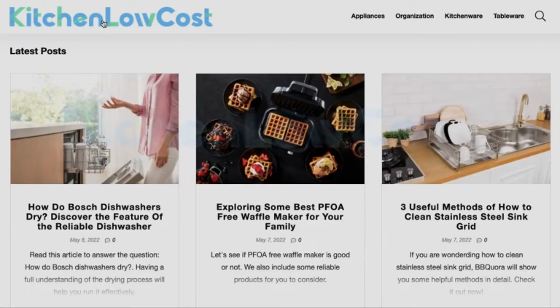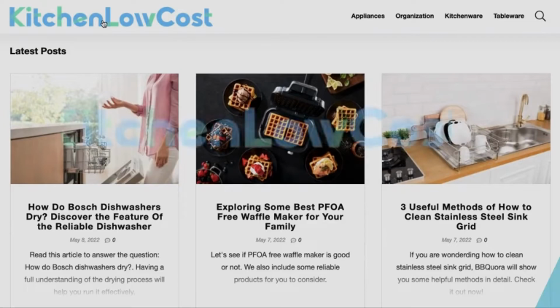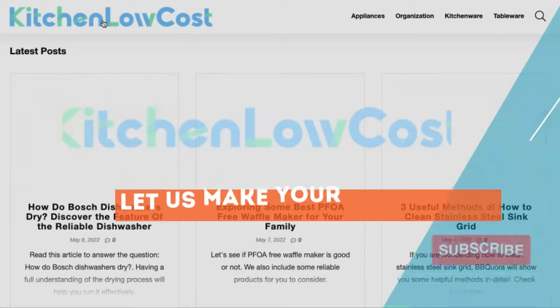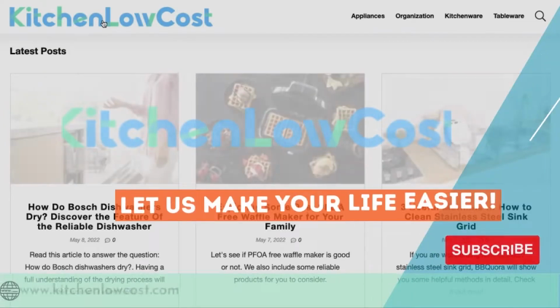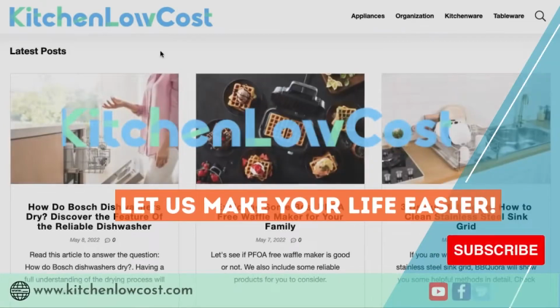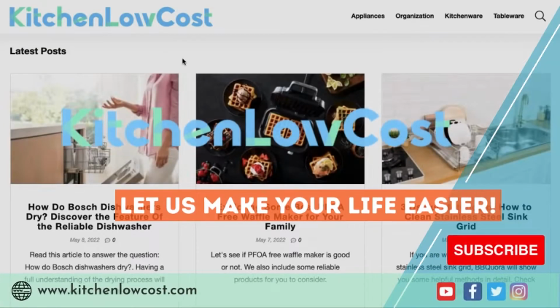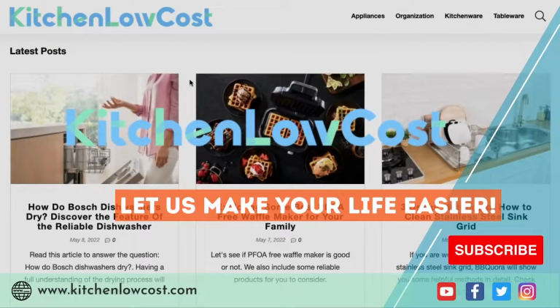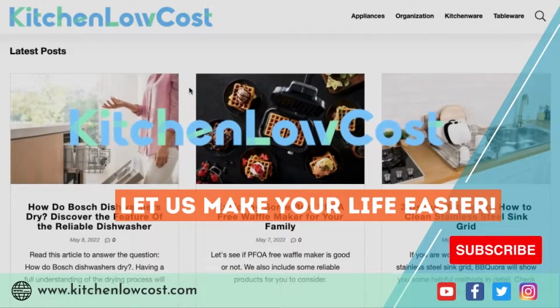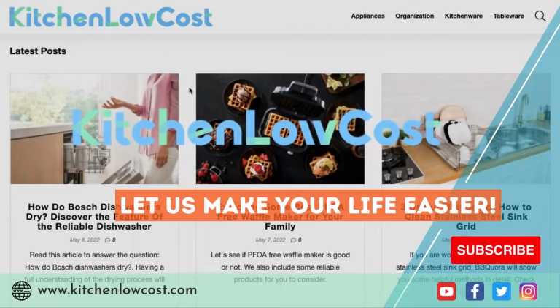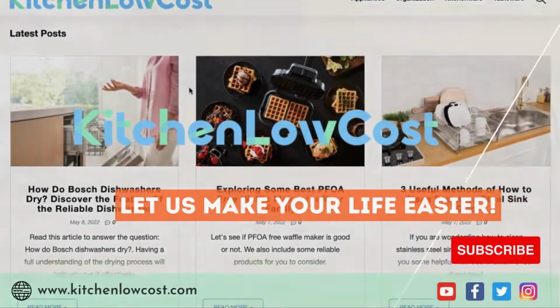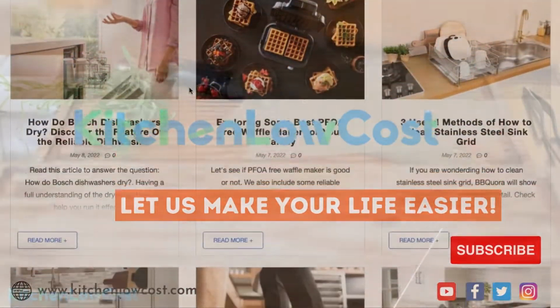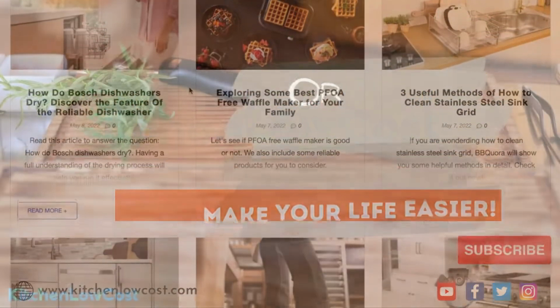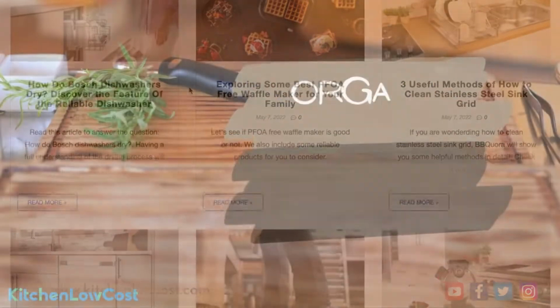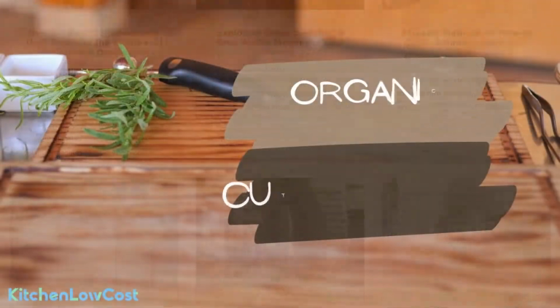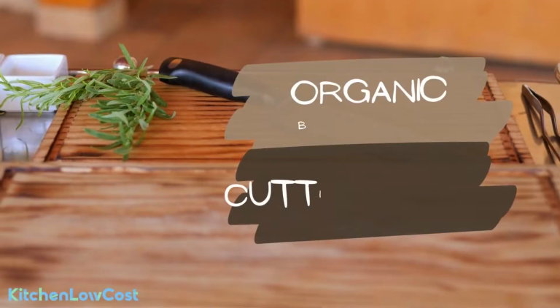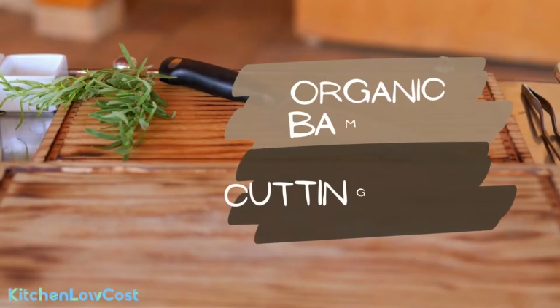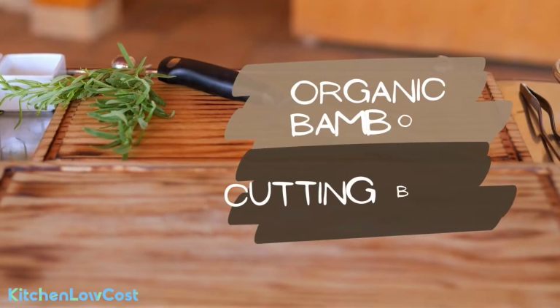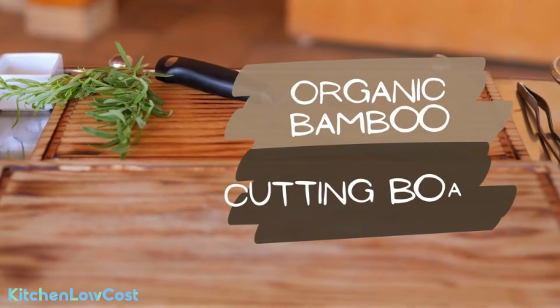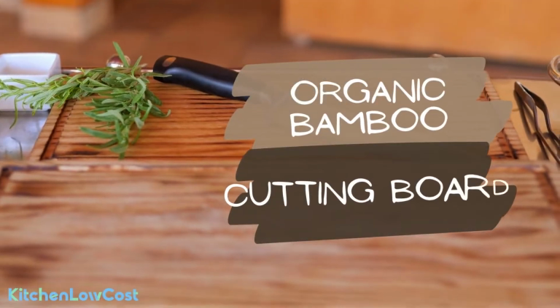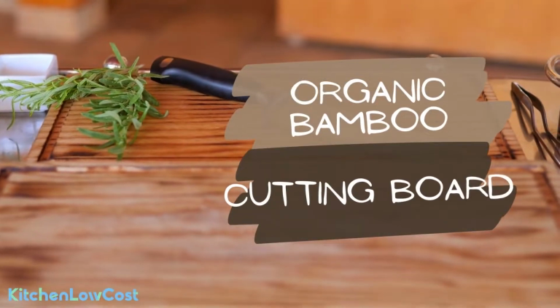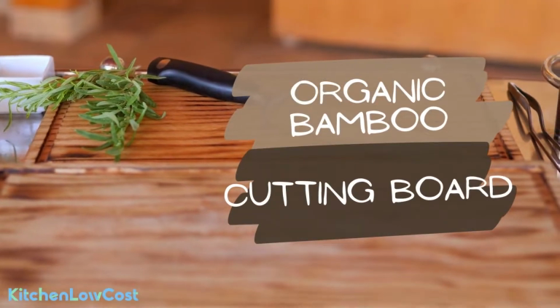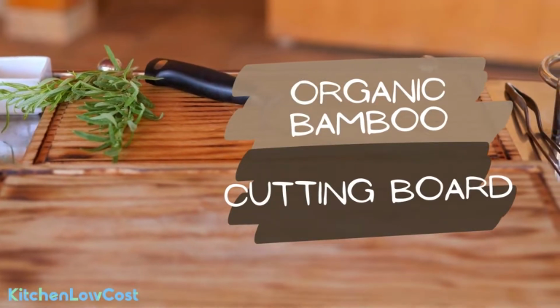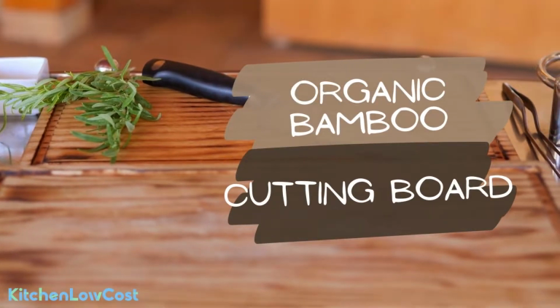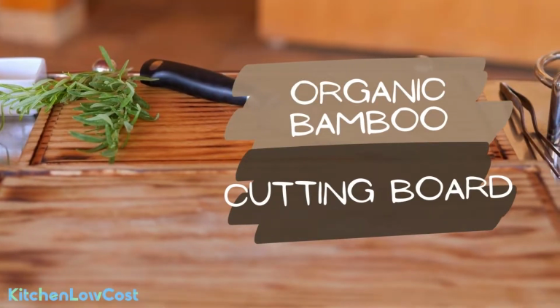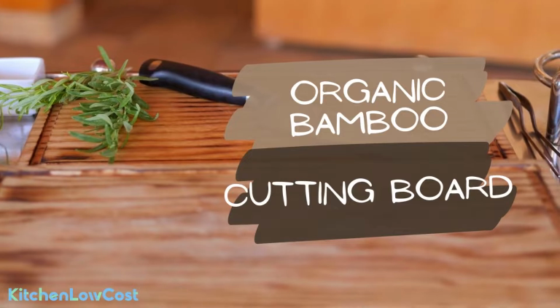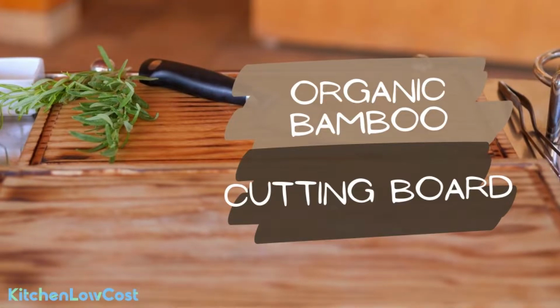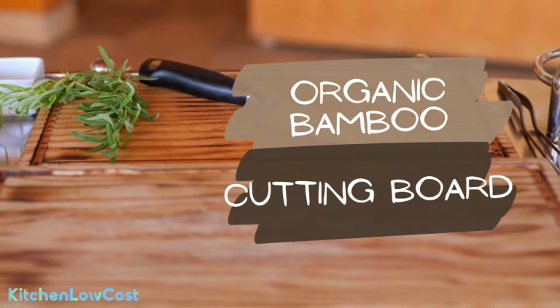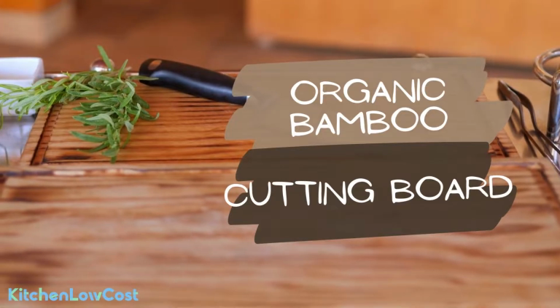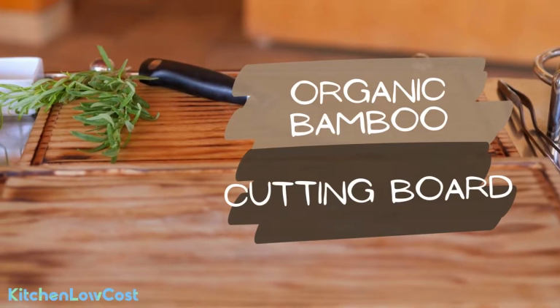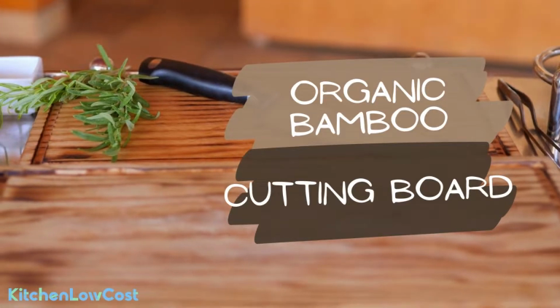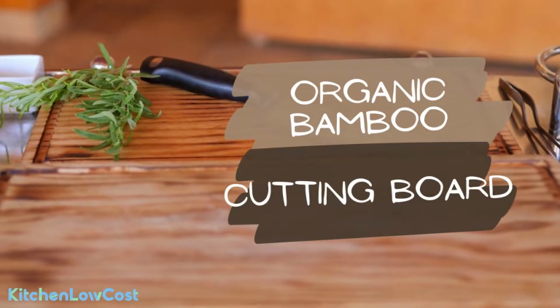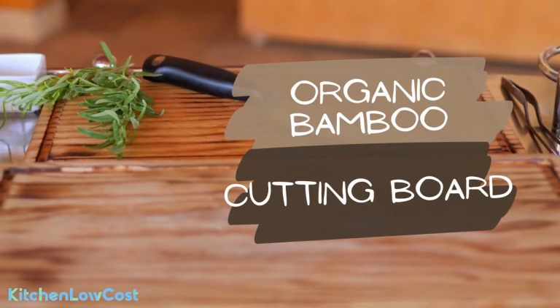Welcome to Kitchen Locost. In this video we will give you an introduction of some organic bamboo cutting boards. Let's check them out.